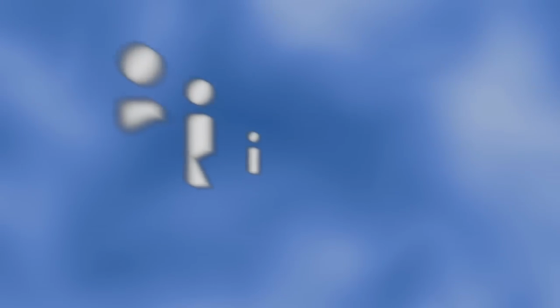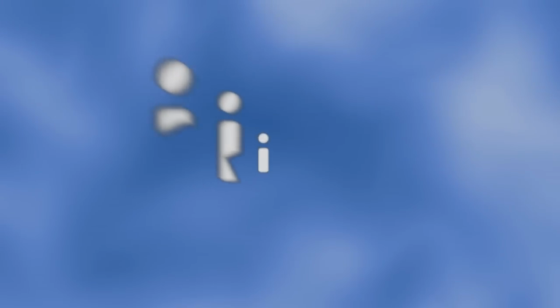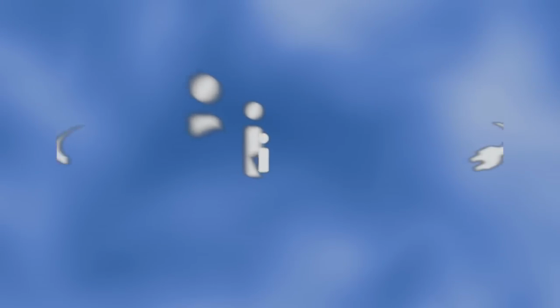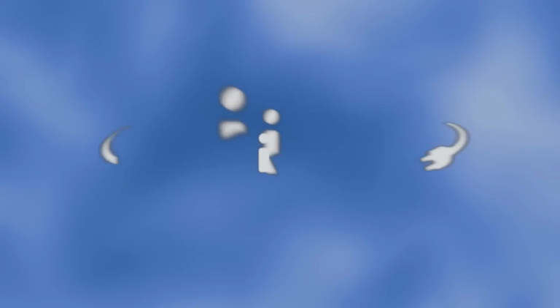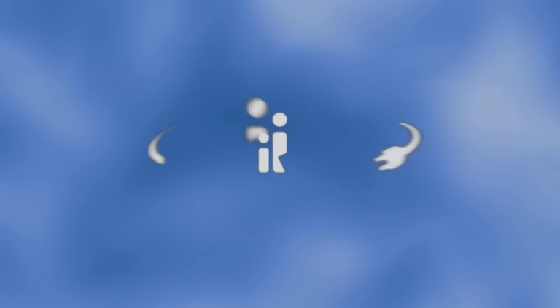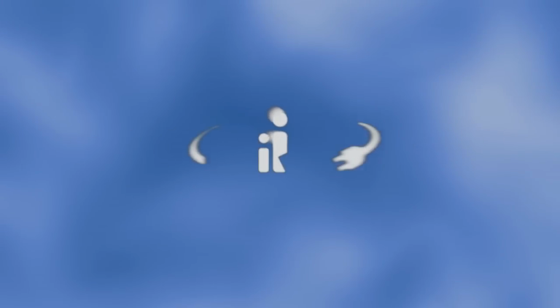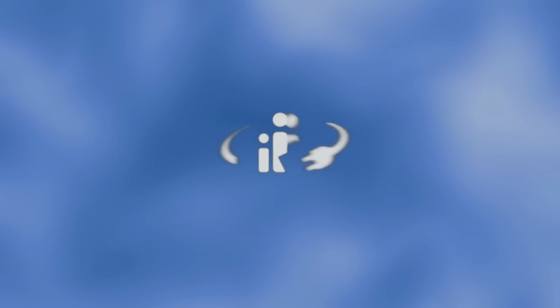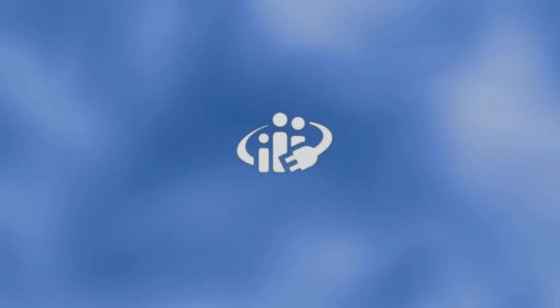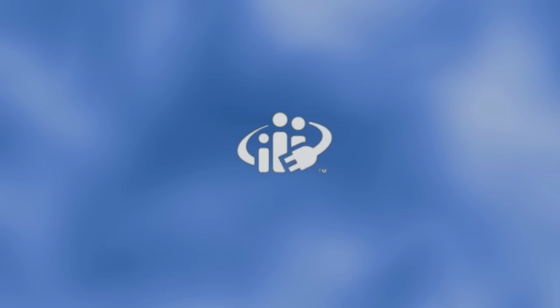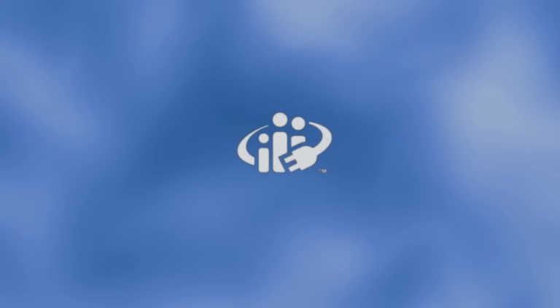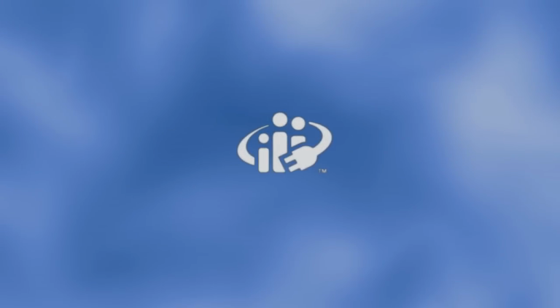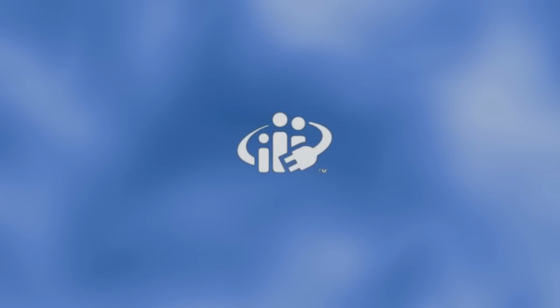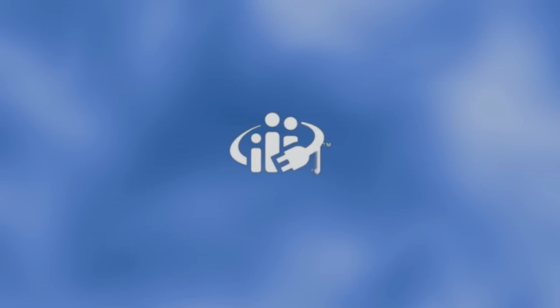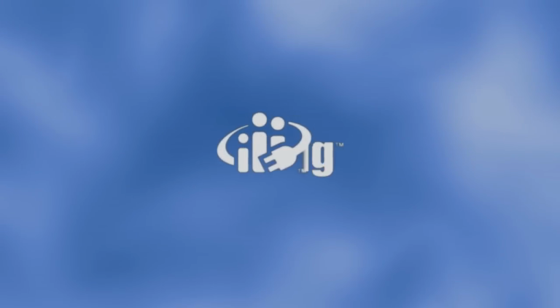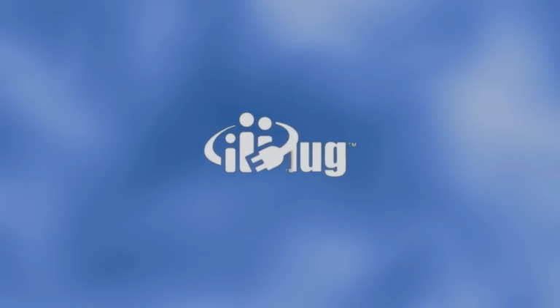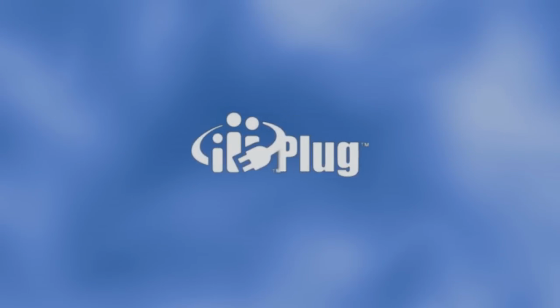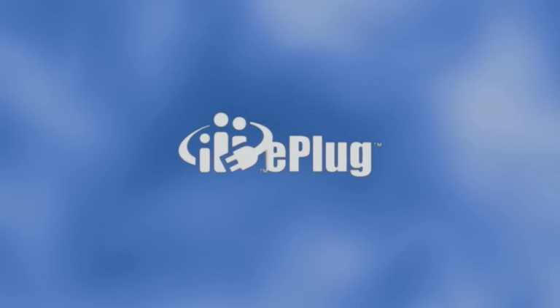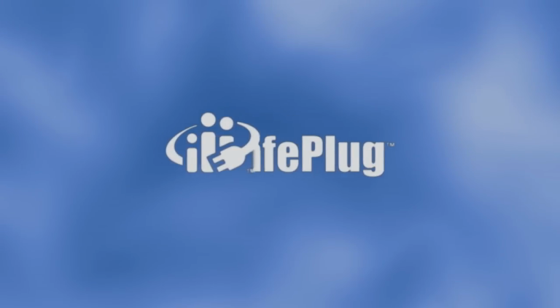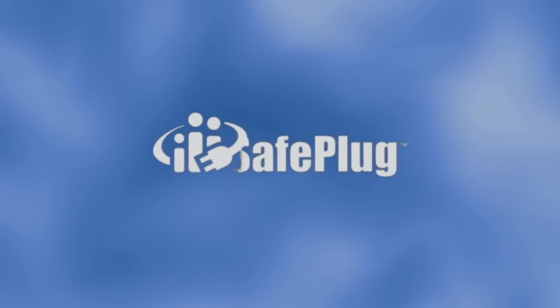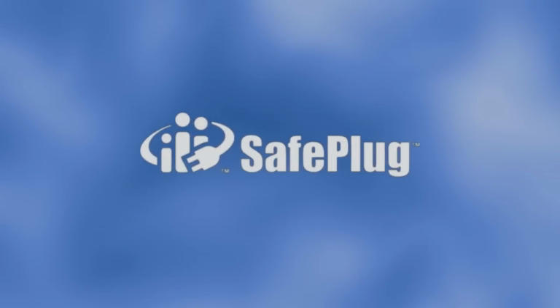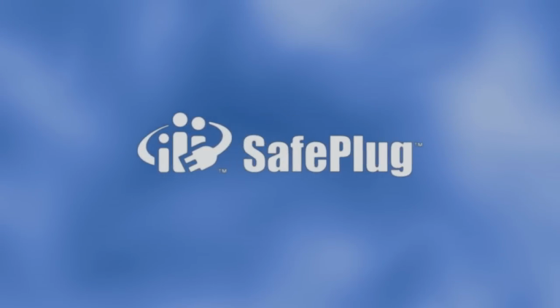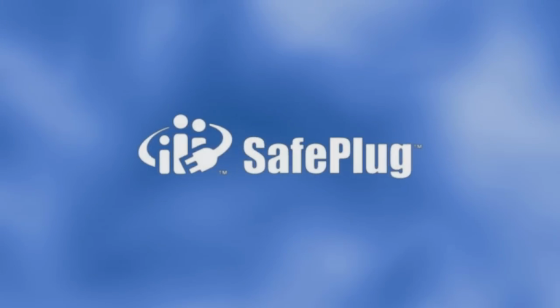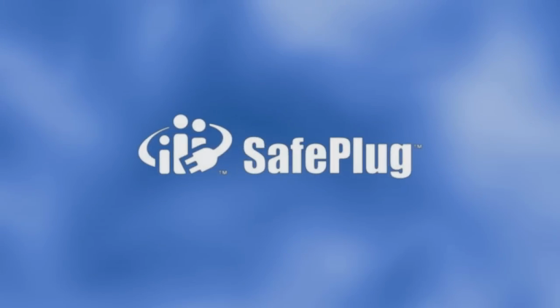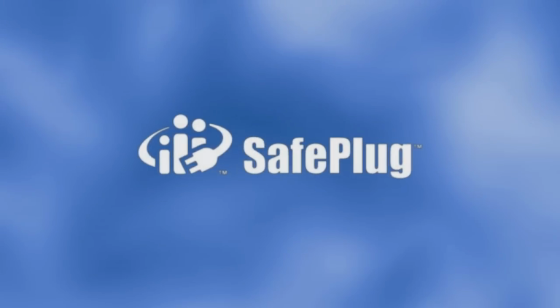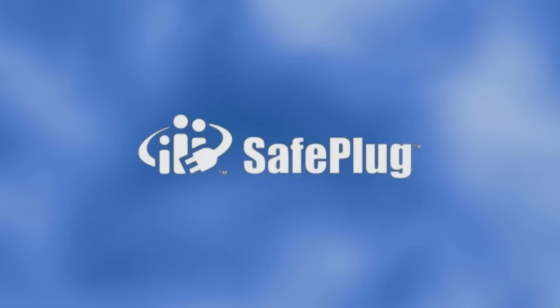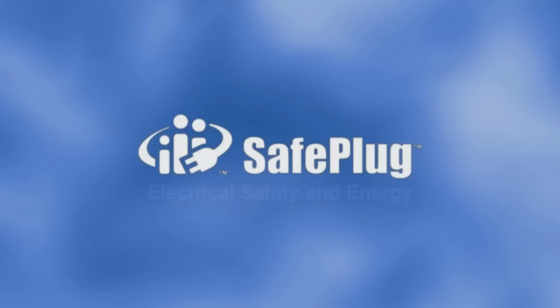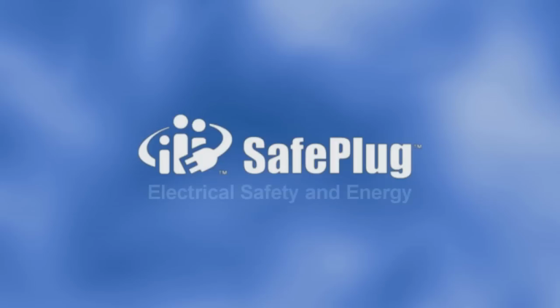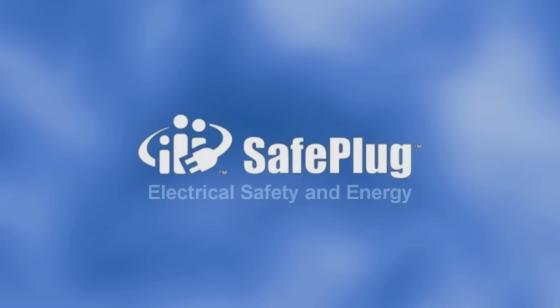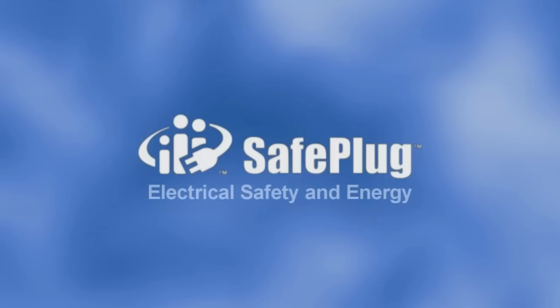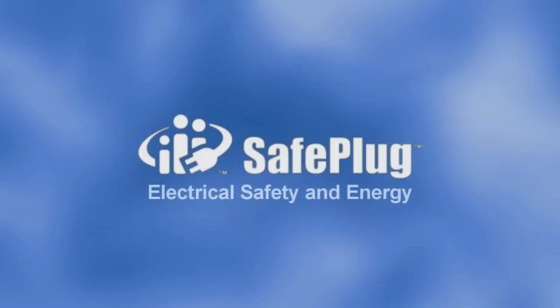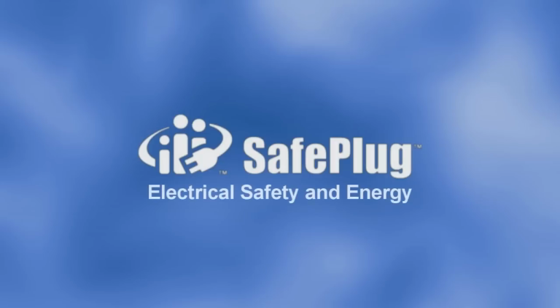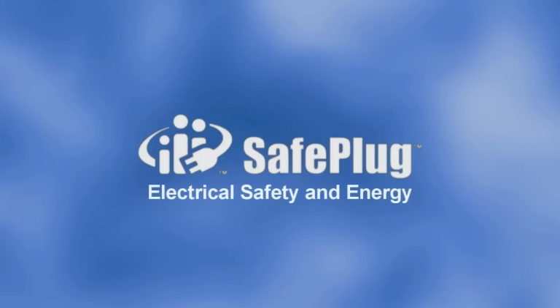Safe Plug Energy makes it easy to cut your electric bills and protect your home.